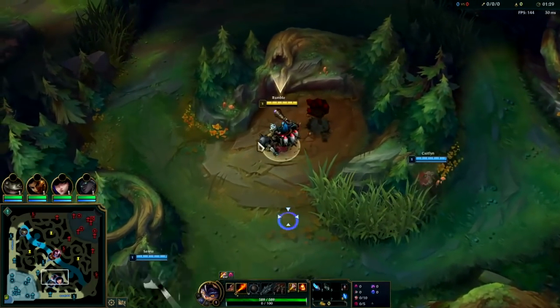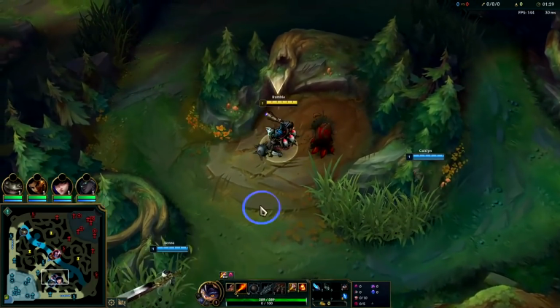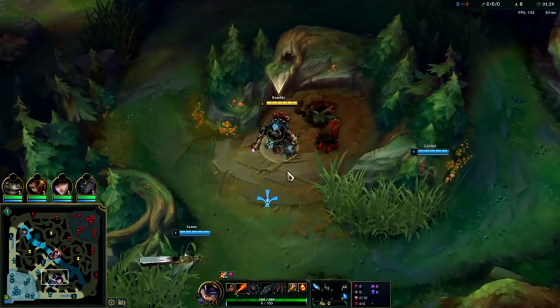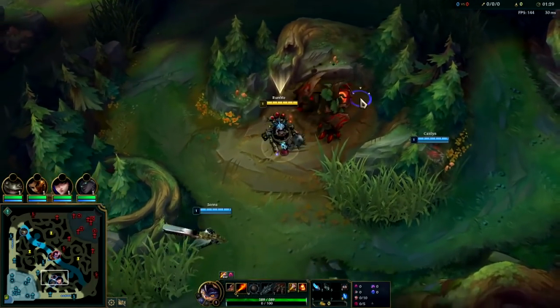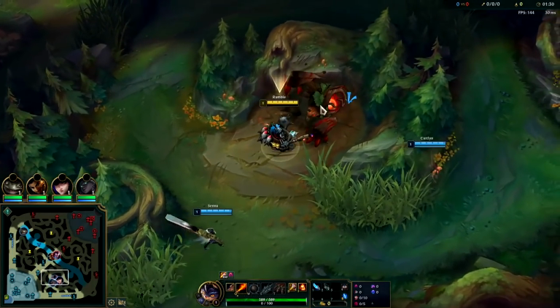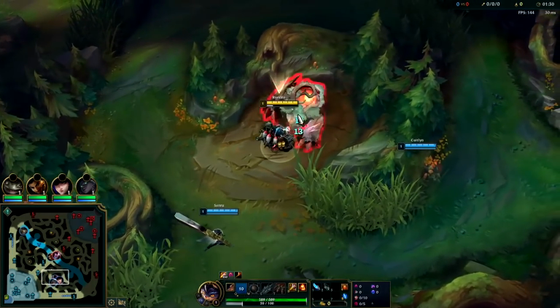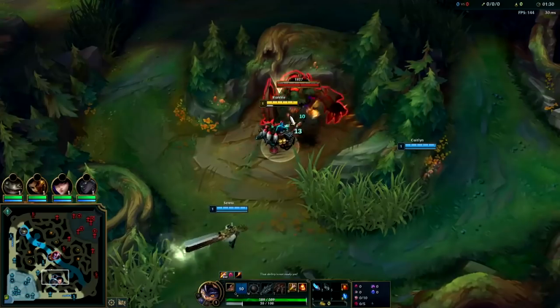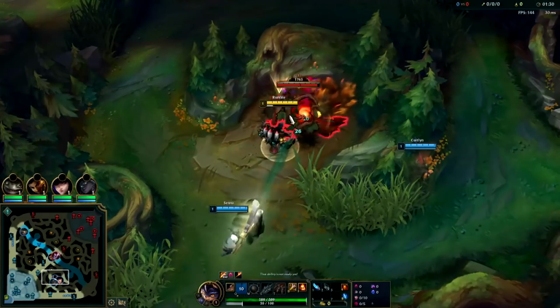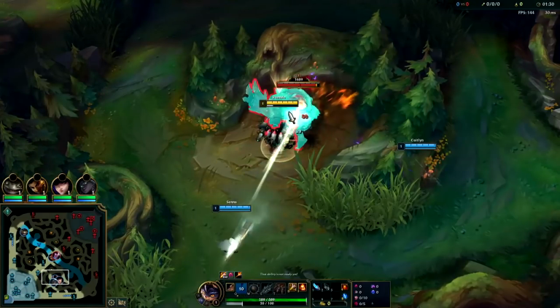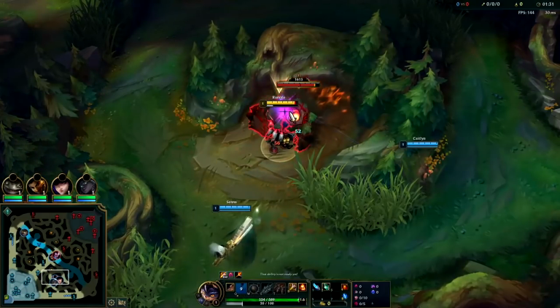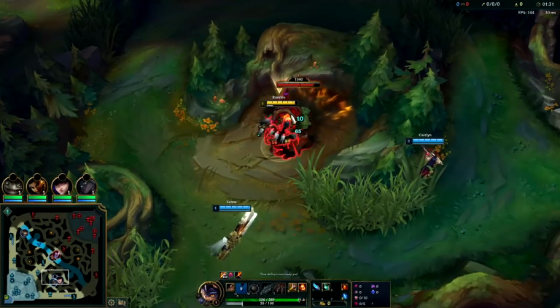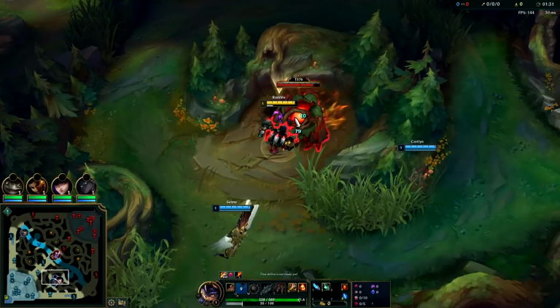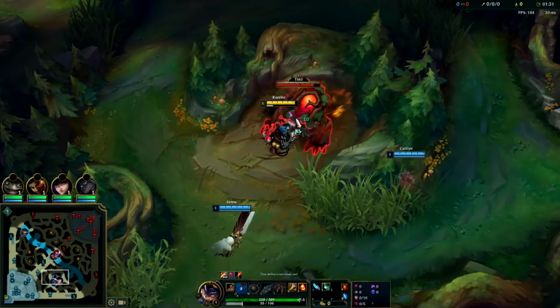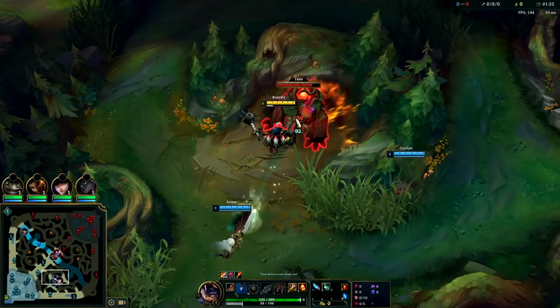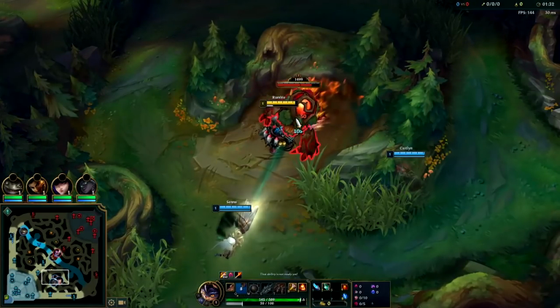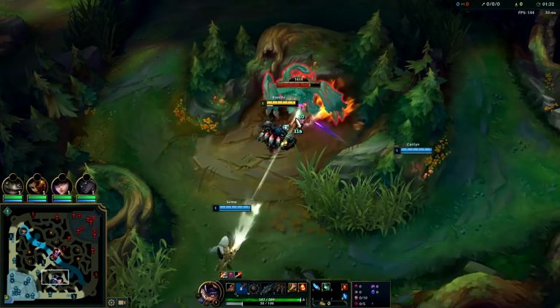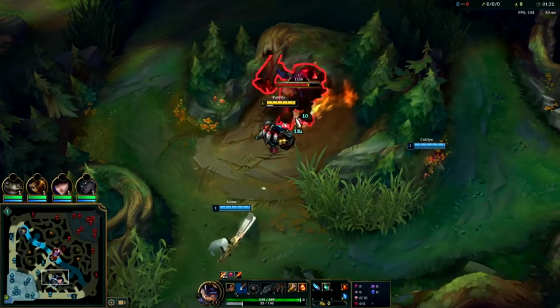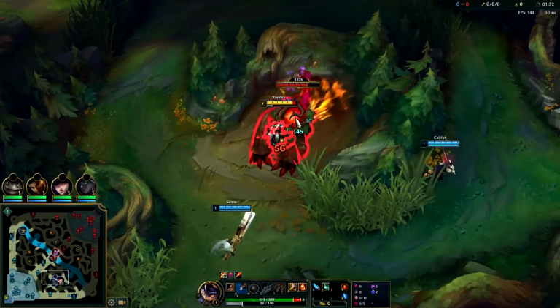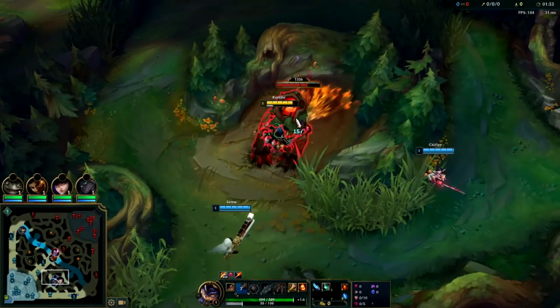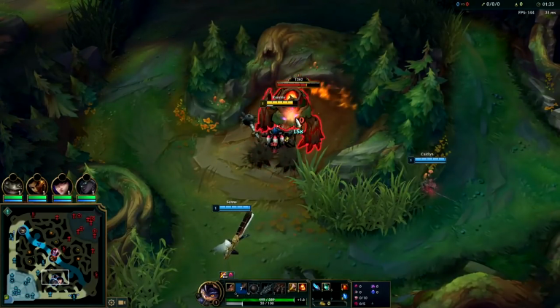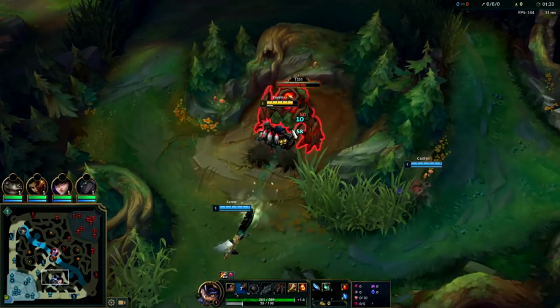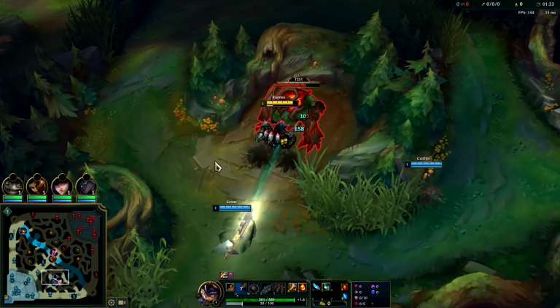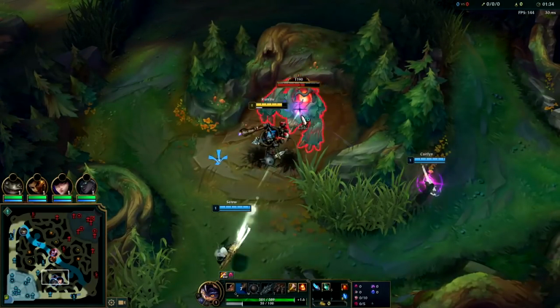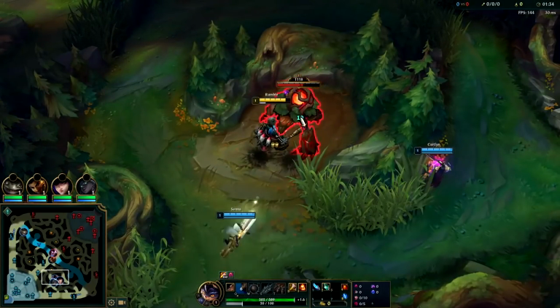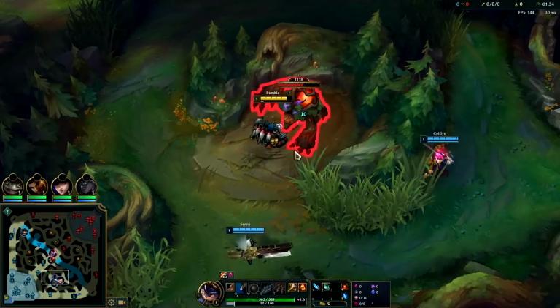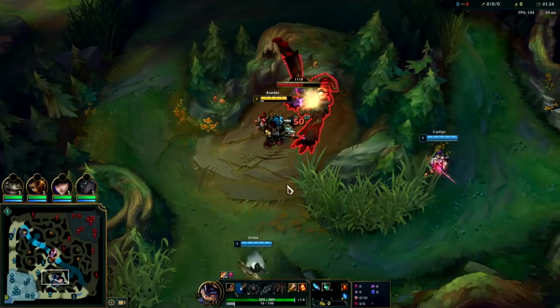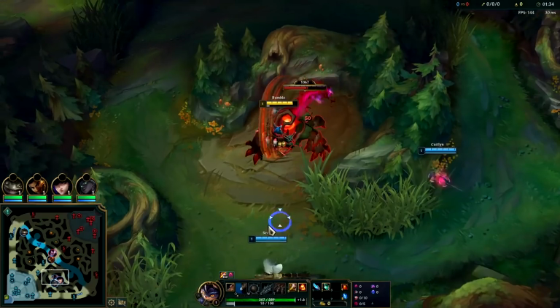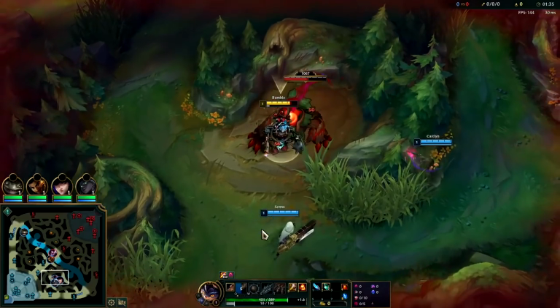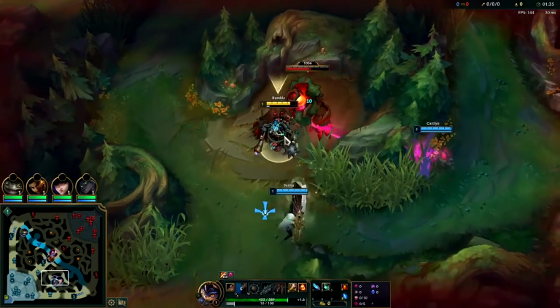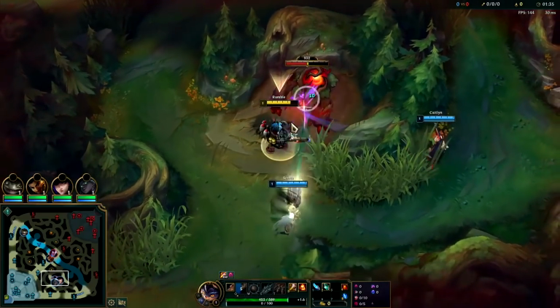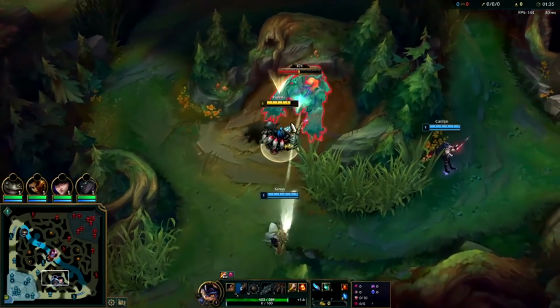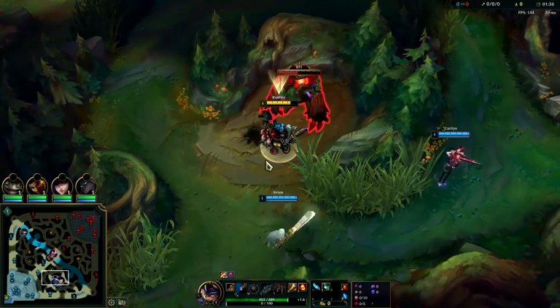Usually on Rumble you're going to want to get a leash from your bot lane to get the best start possible. Once you are level two, Rumble starts to clear very well.